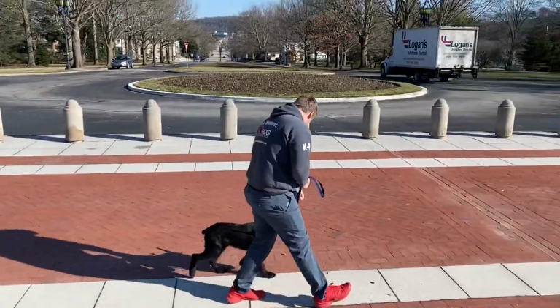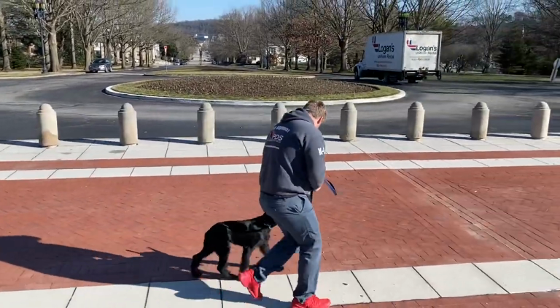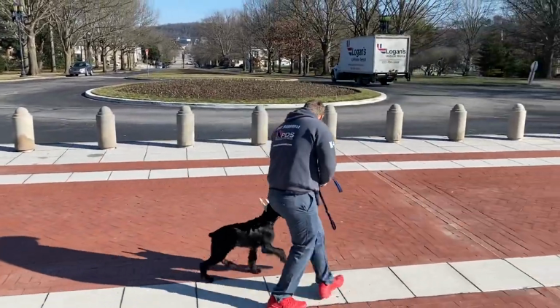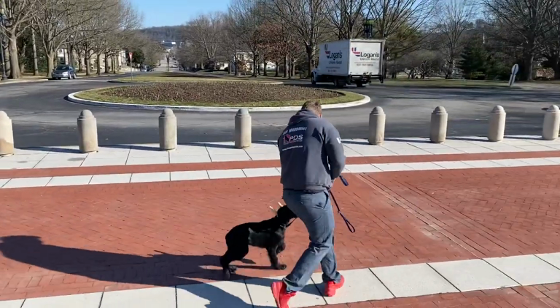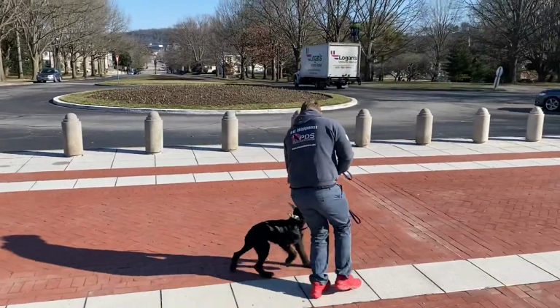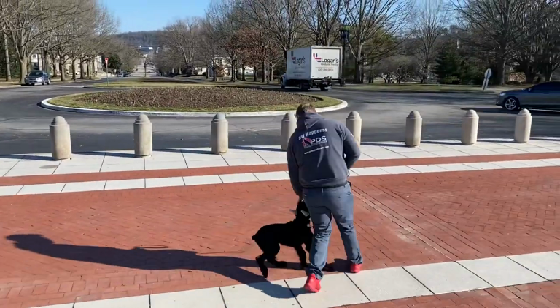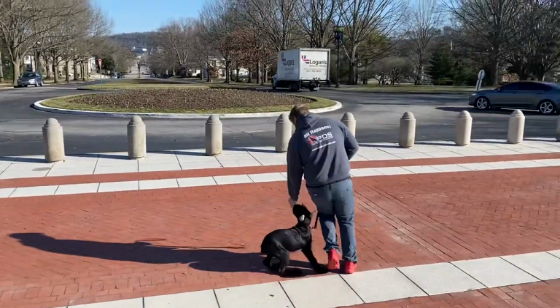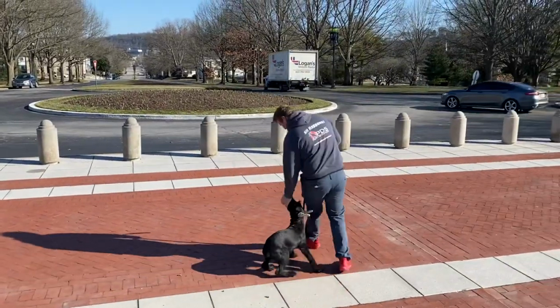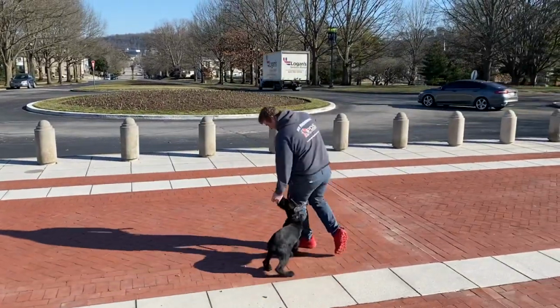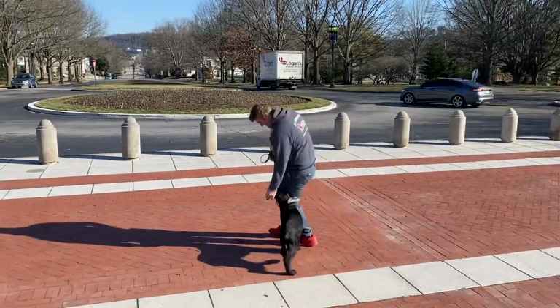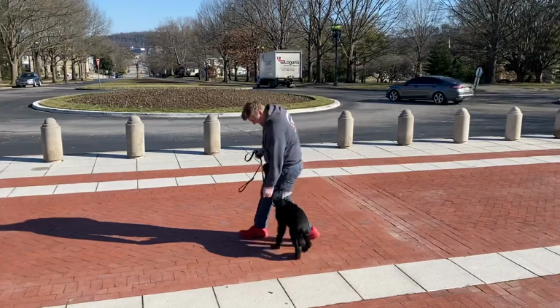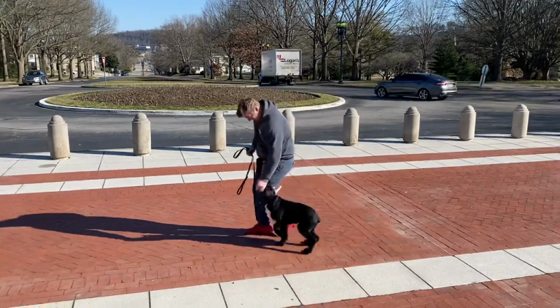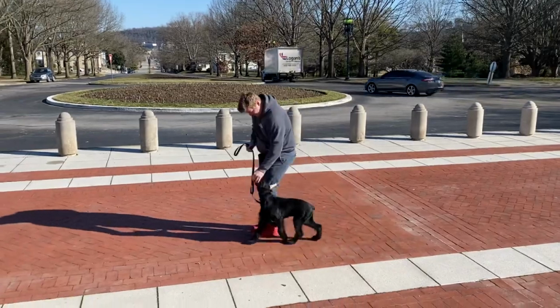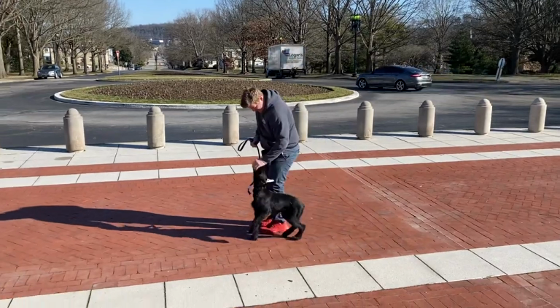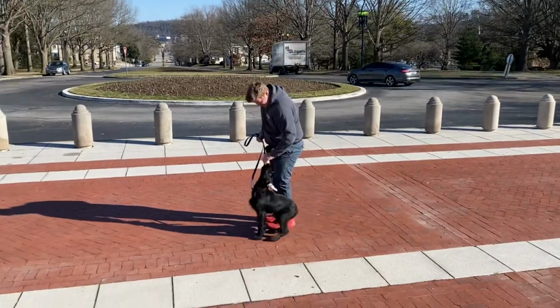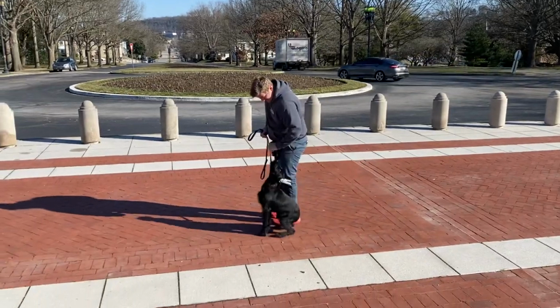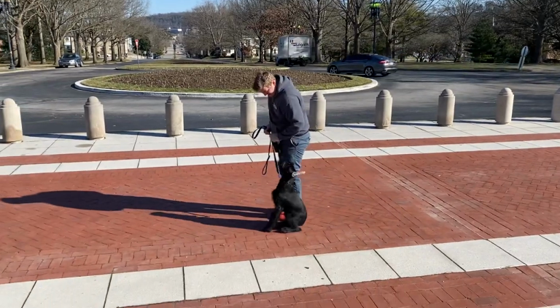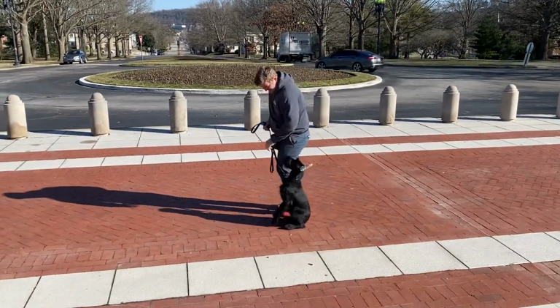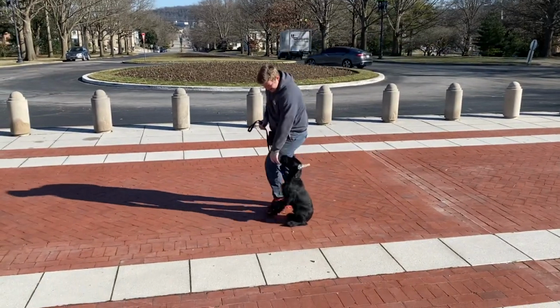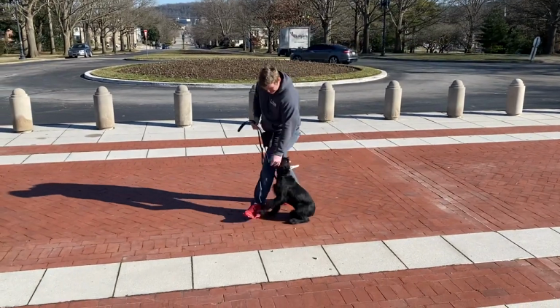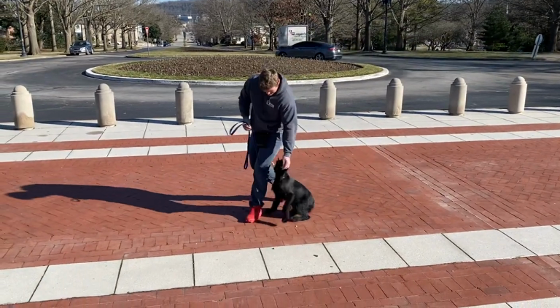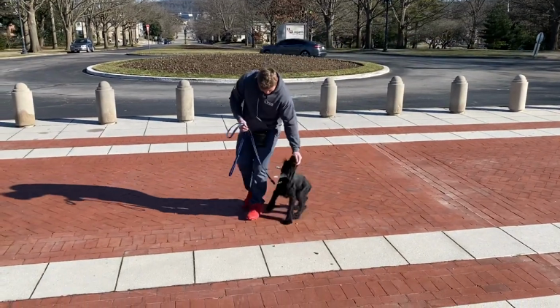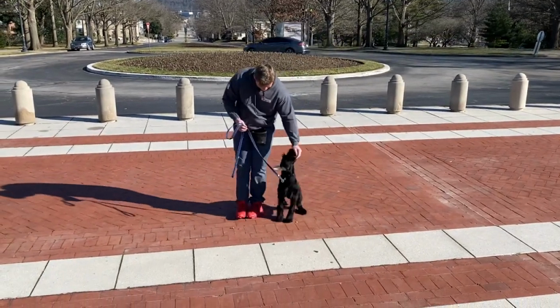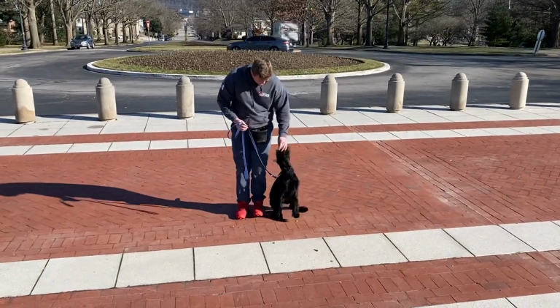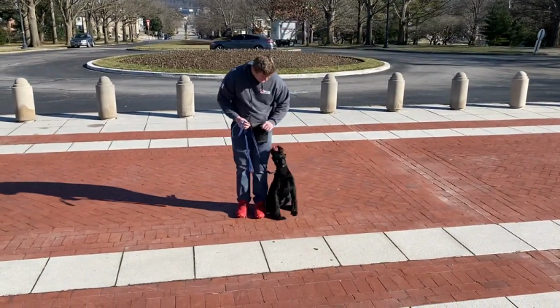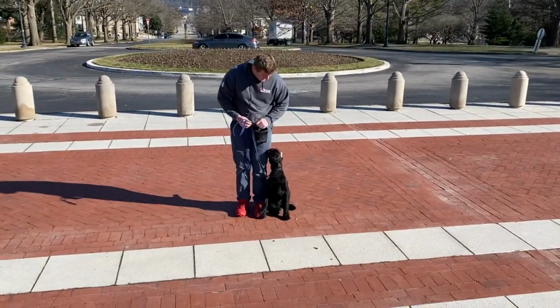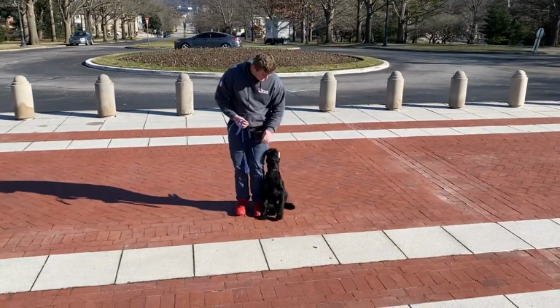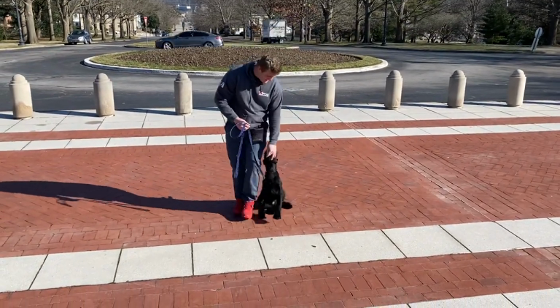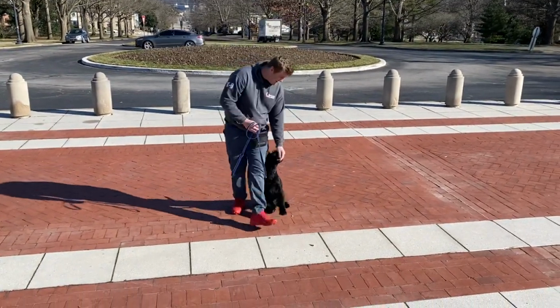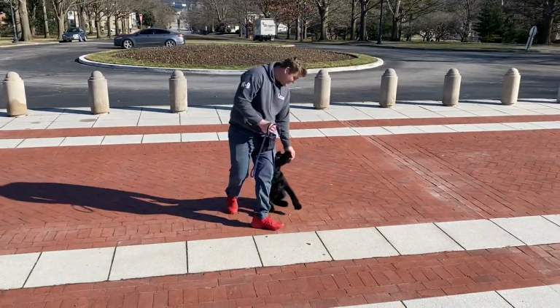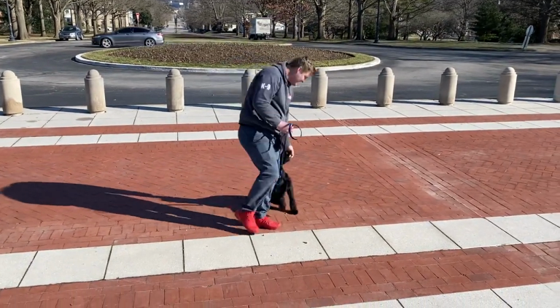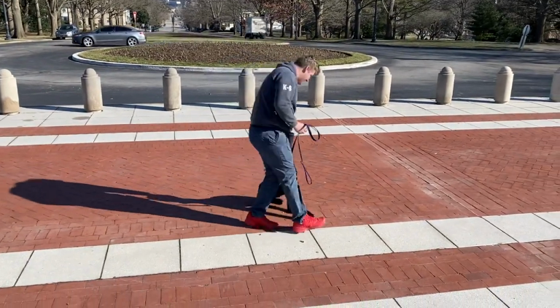There goes a pretty good sized truck behind us, making all sorts of rattling noises, and Zinc didn't even turn an ear that direction.